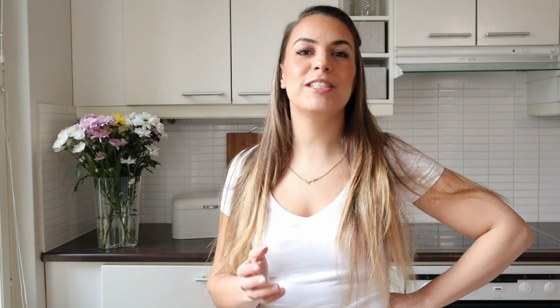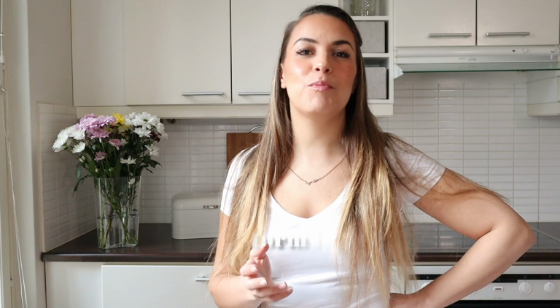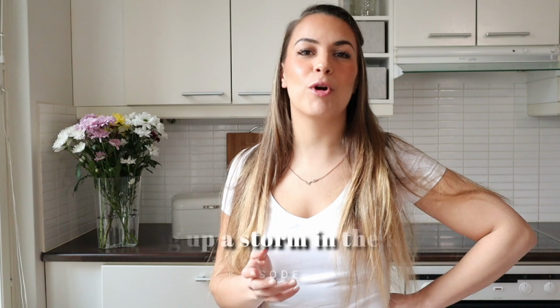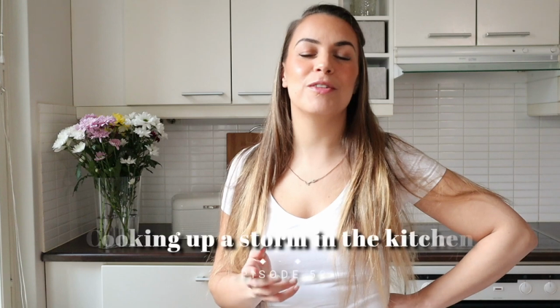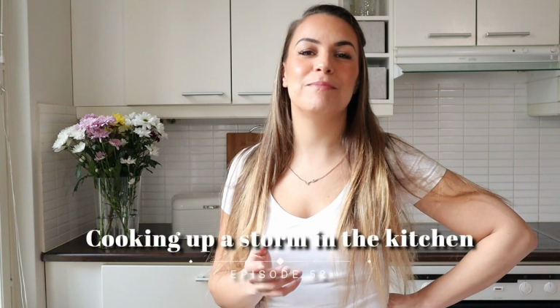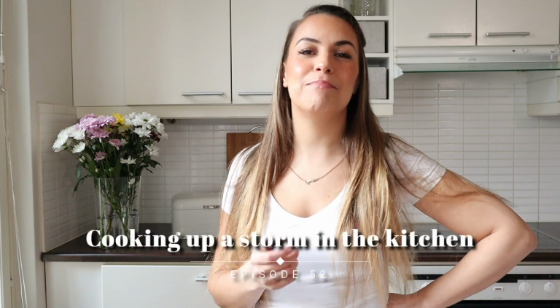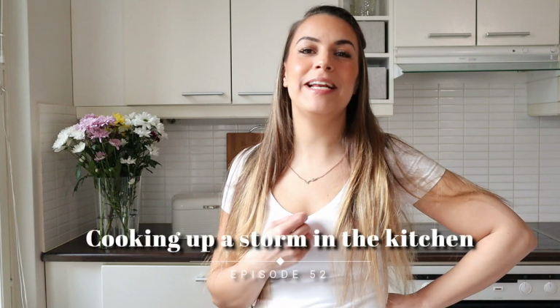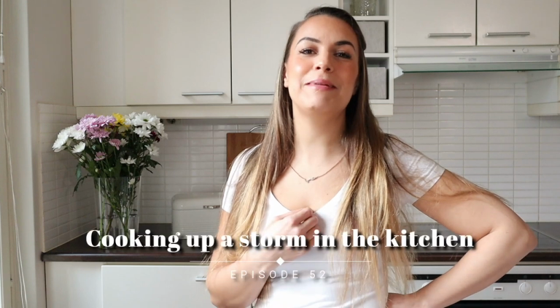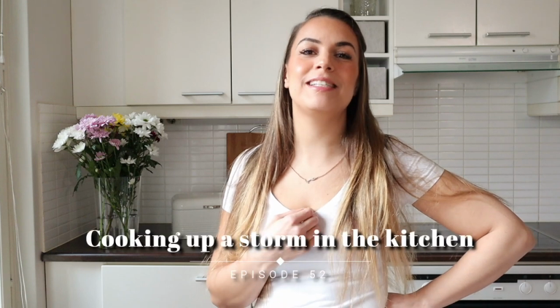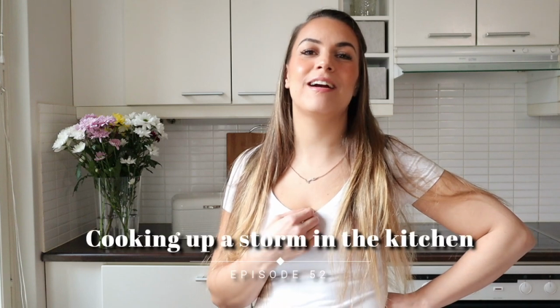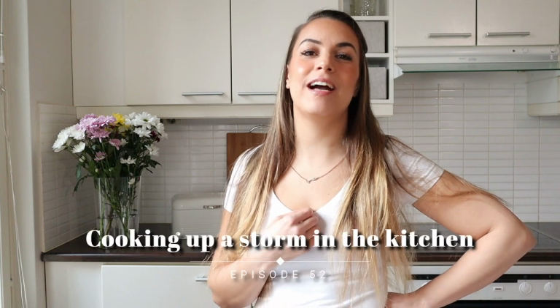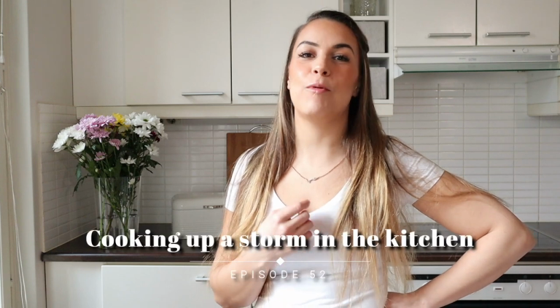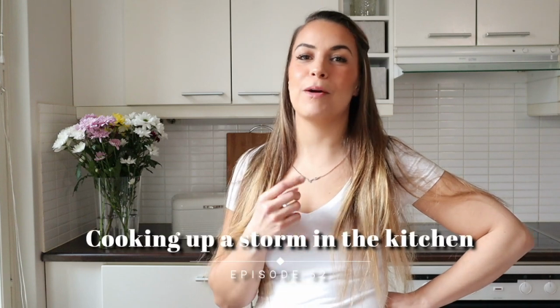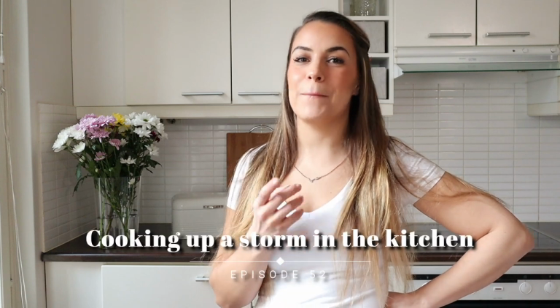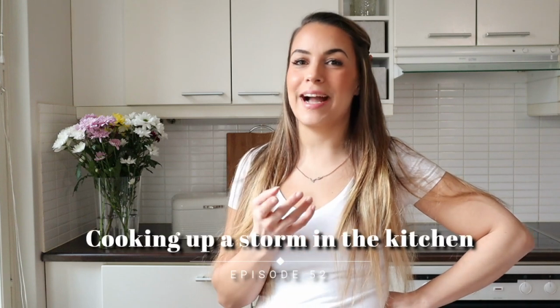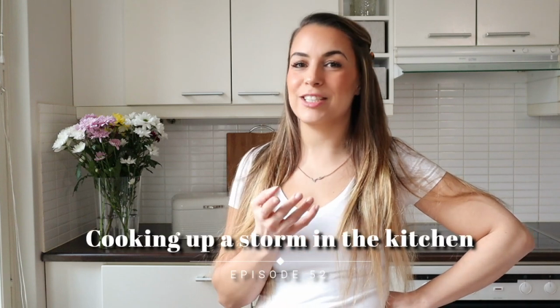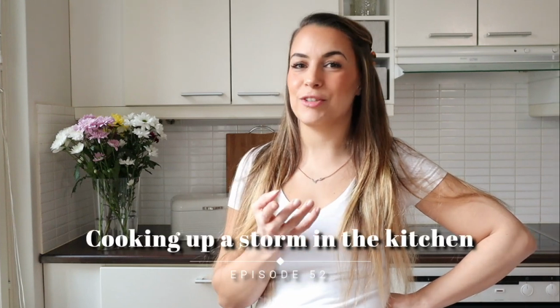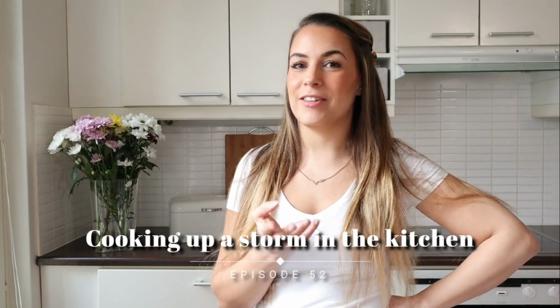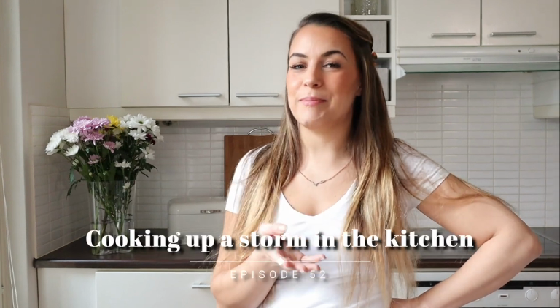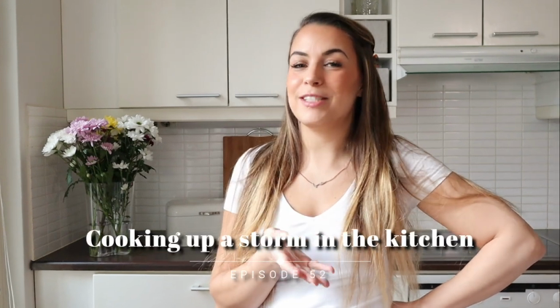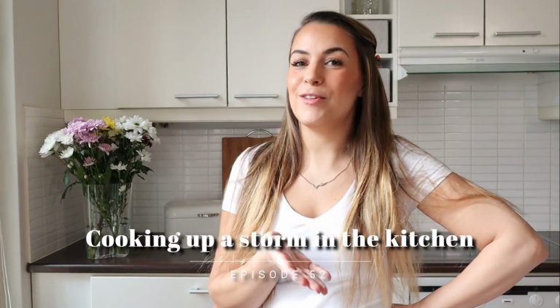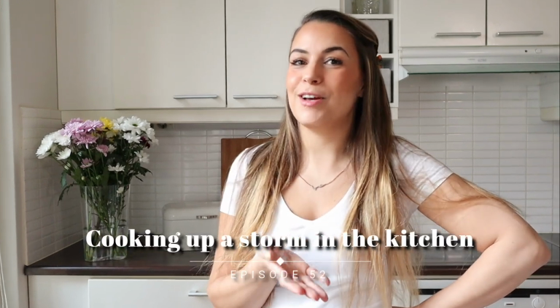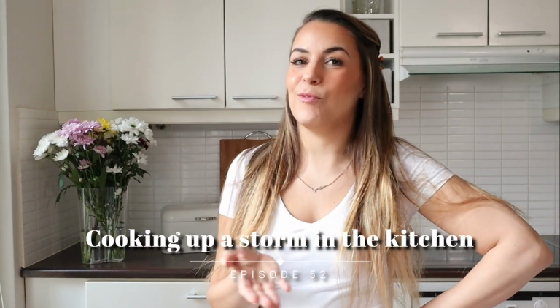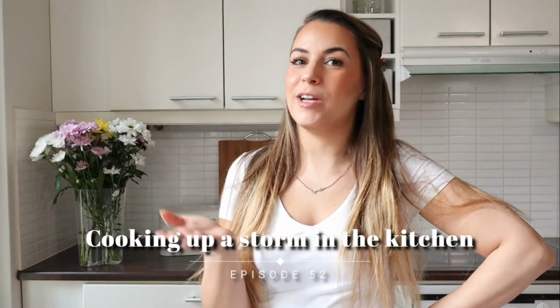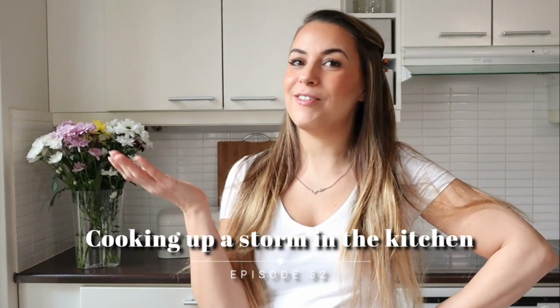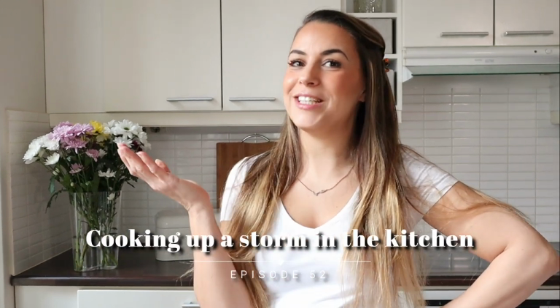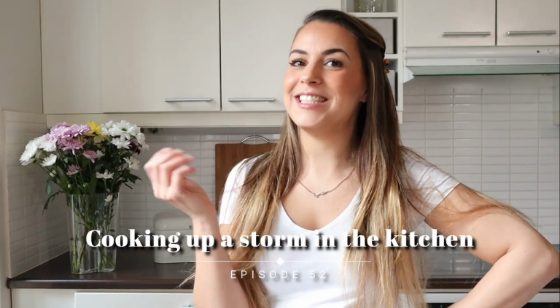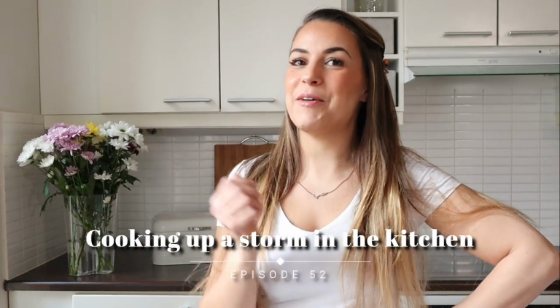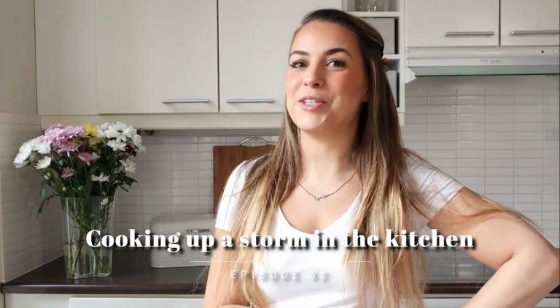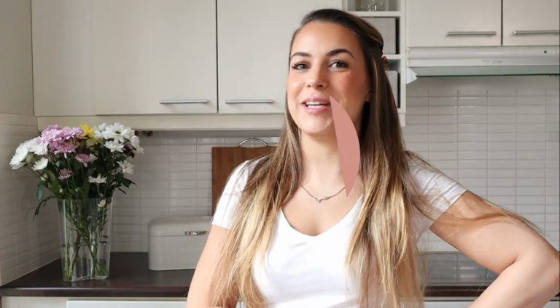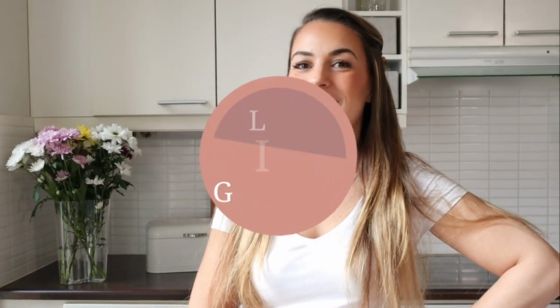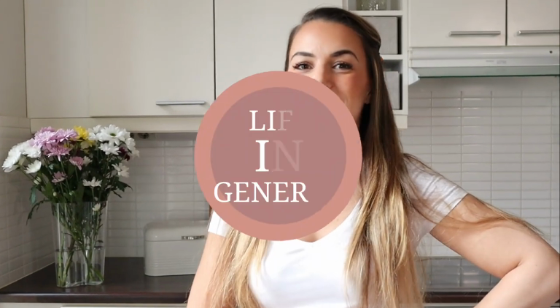What's up, world? My name is Sarah, and welcome back to another episode of Whatever It Is That We're Doing Here.